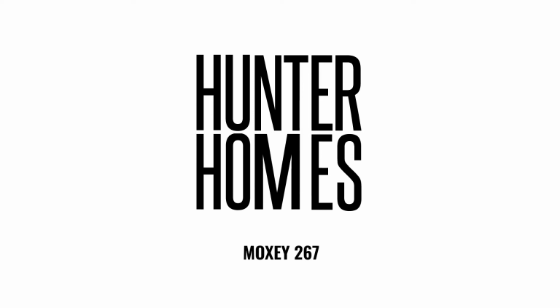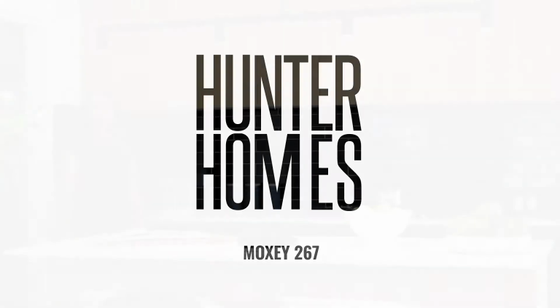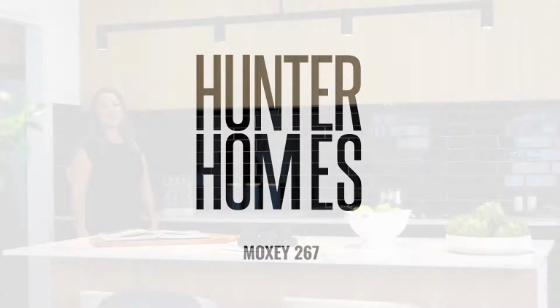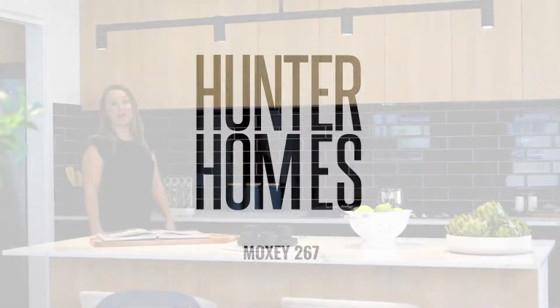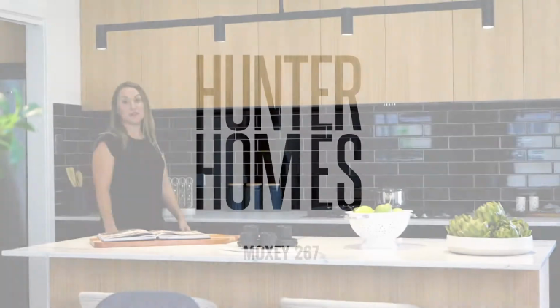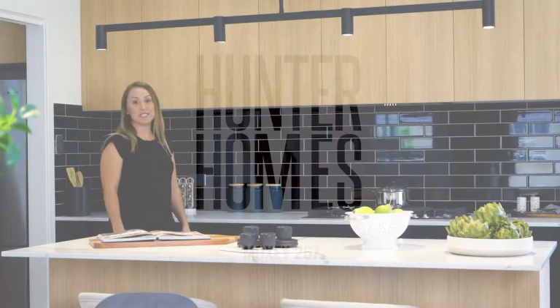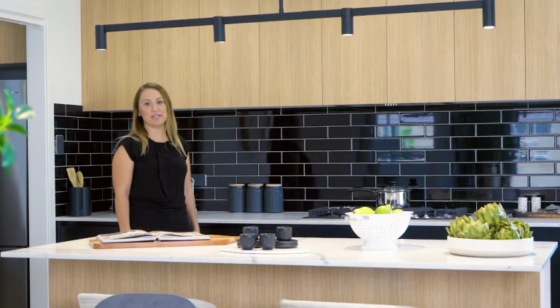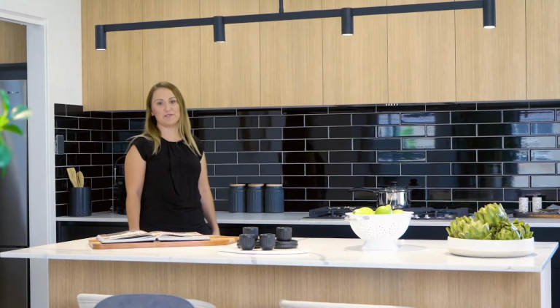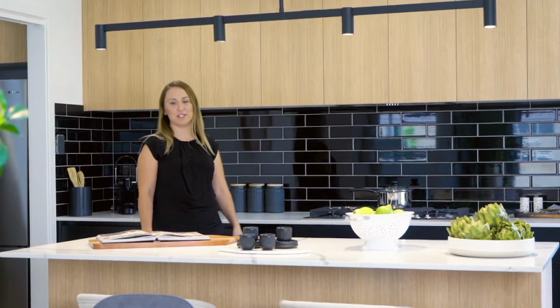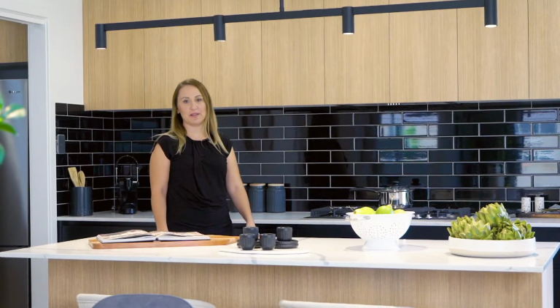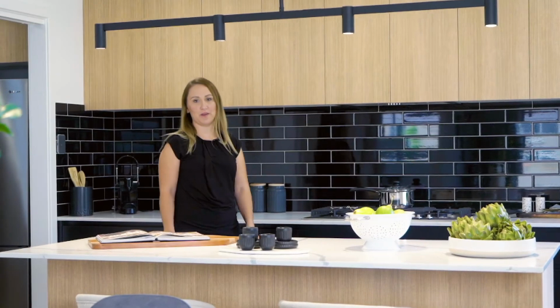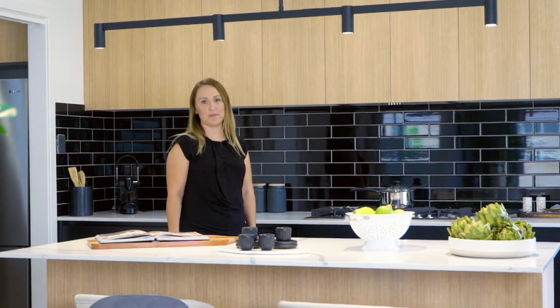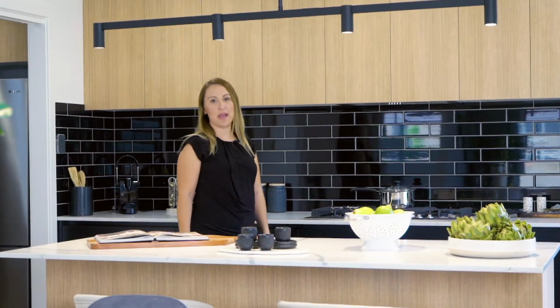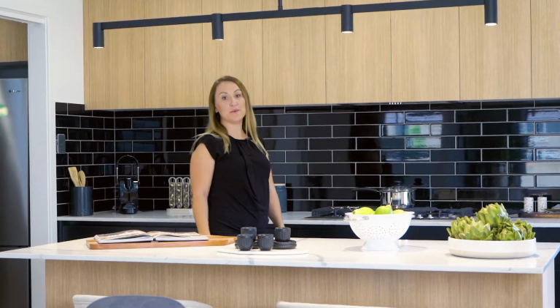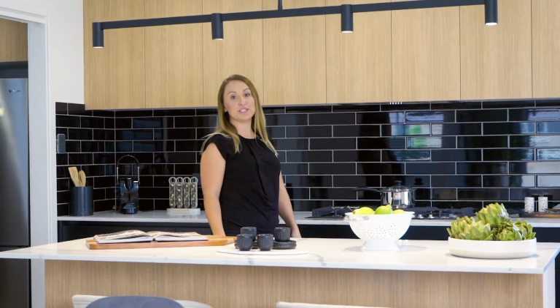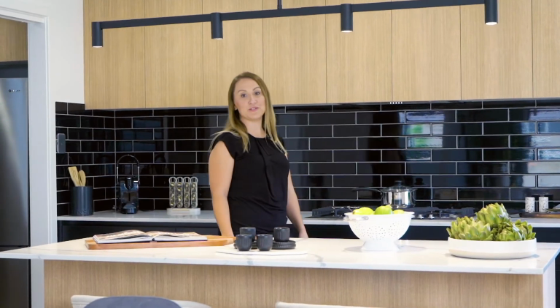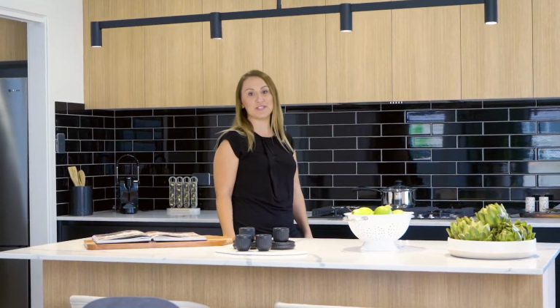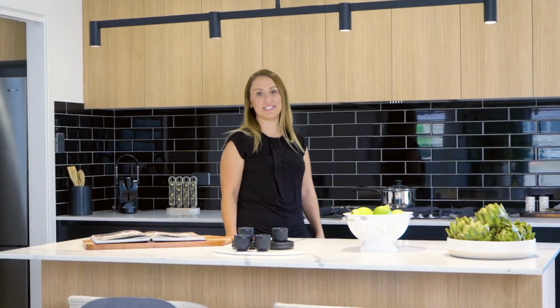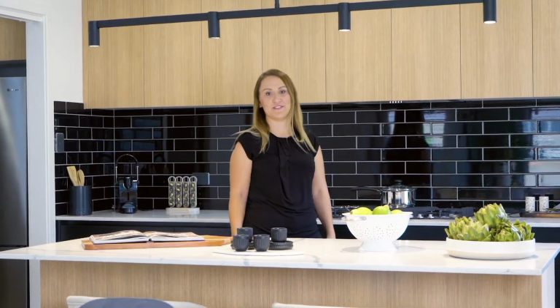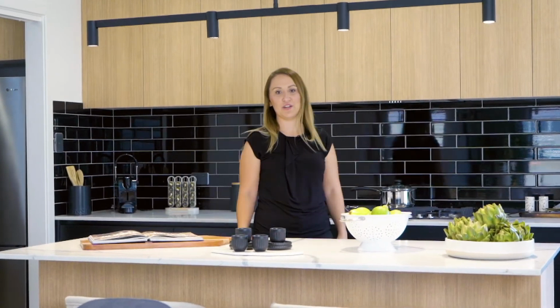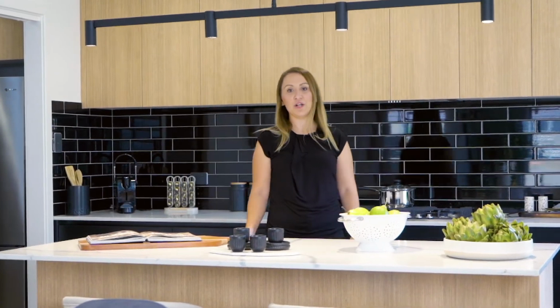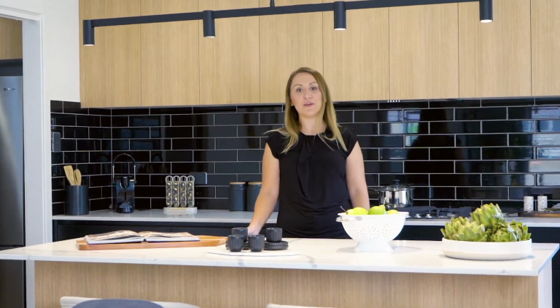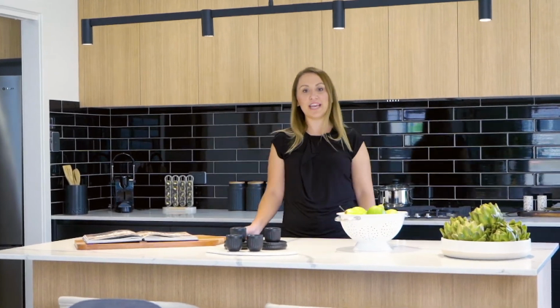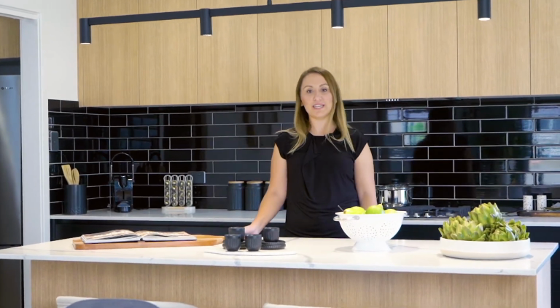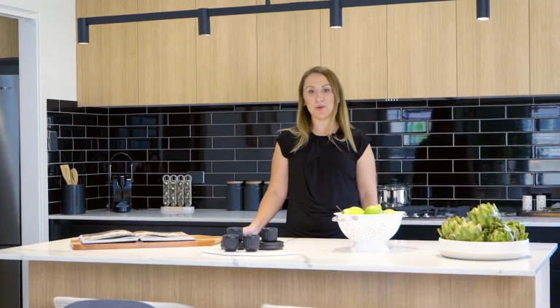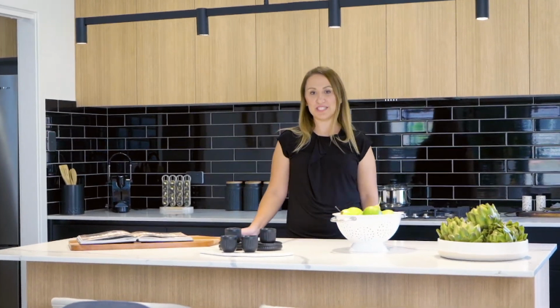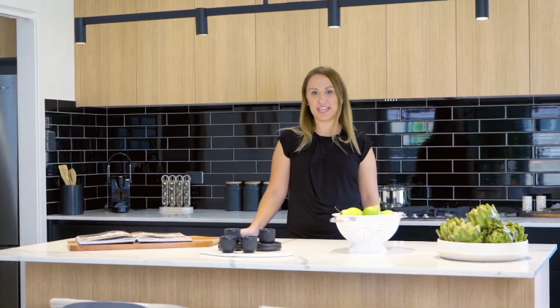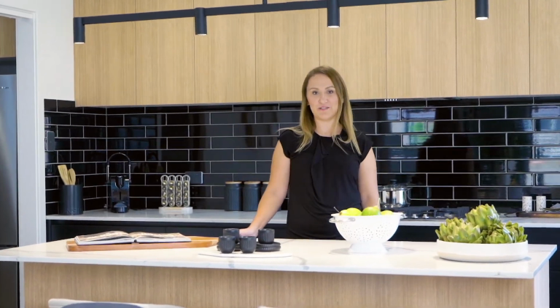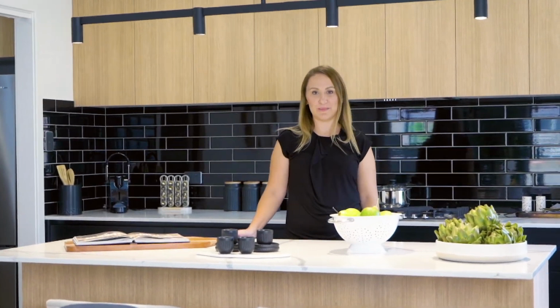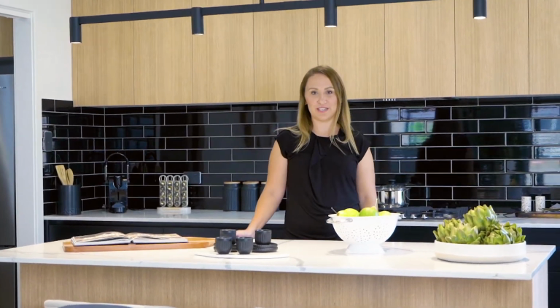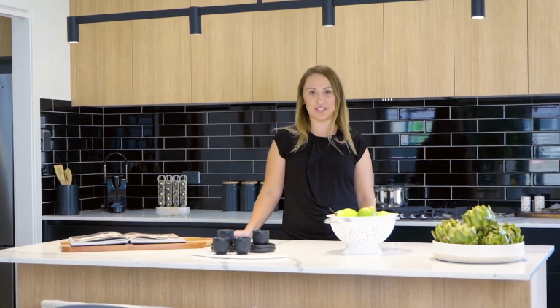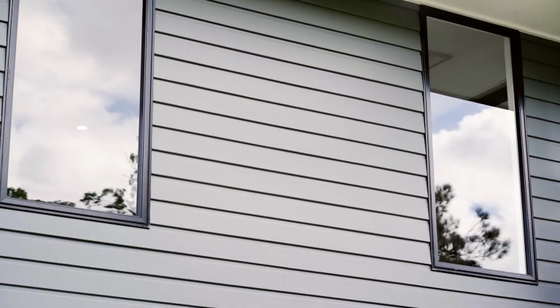Welcome to our newest split-level display home, our Moxie 267, located at Potters Lane, Raymond Terrace.